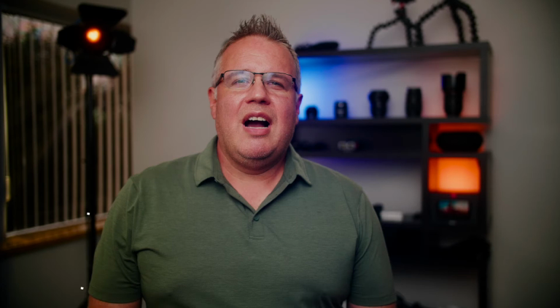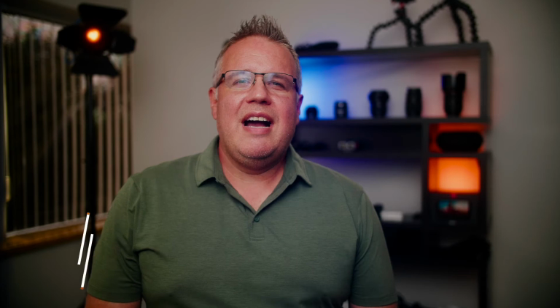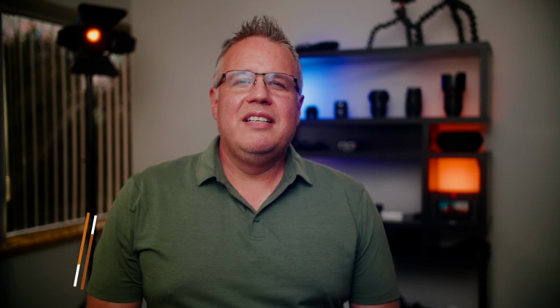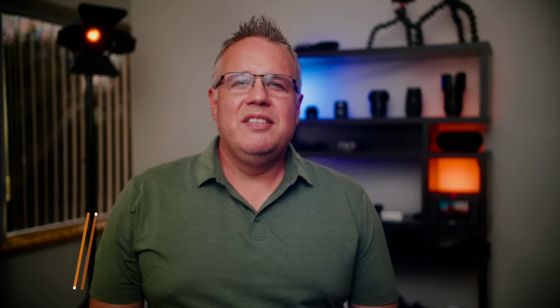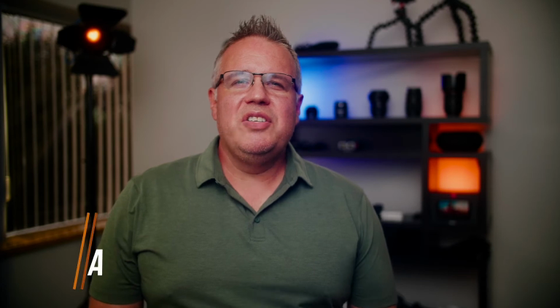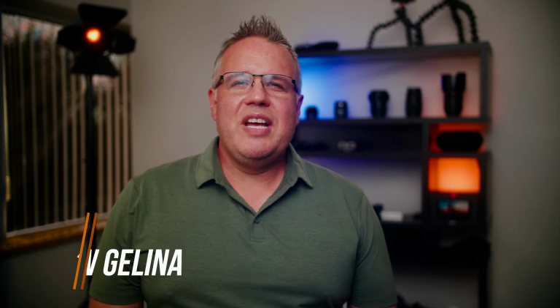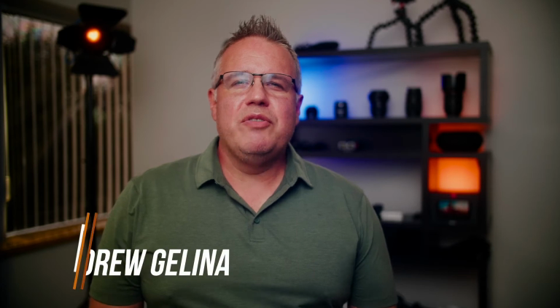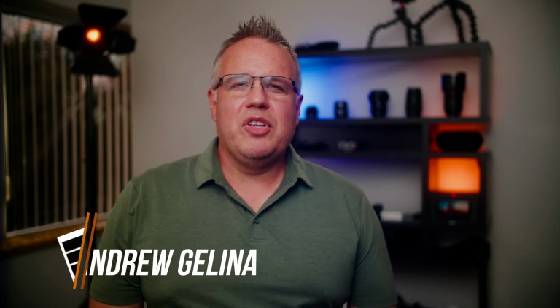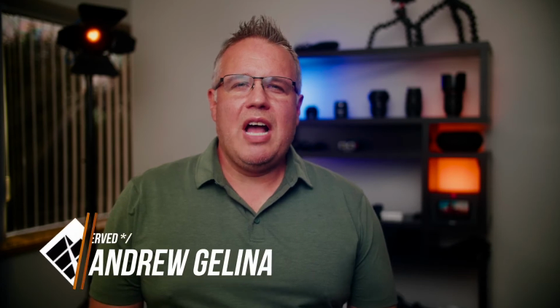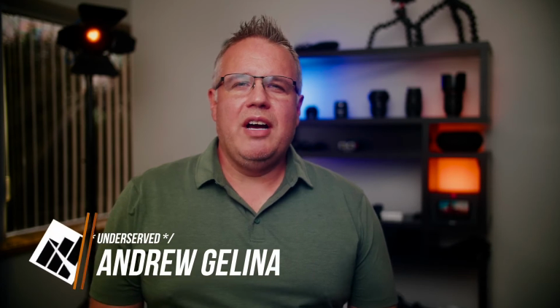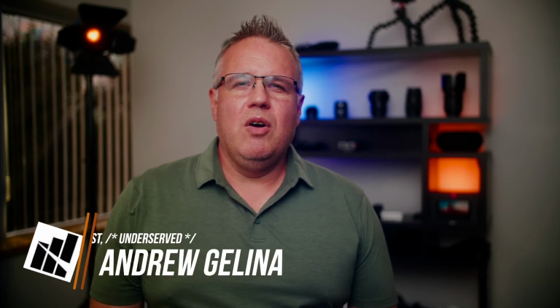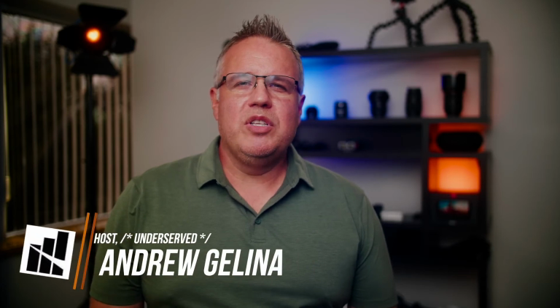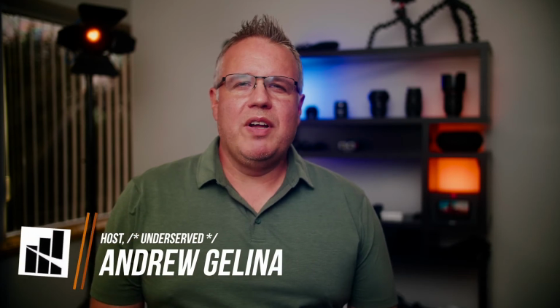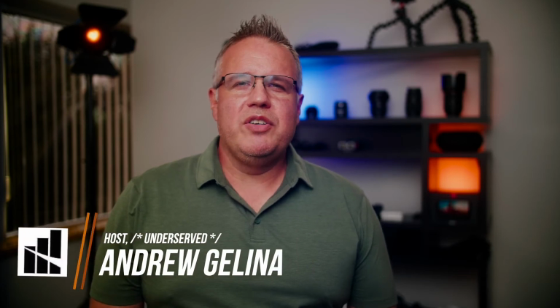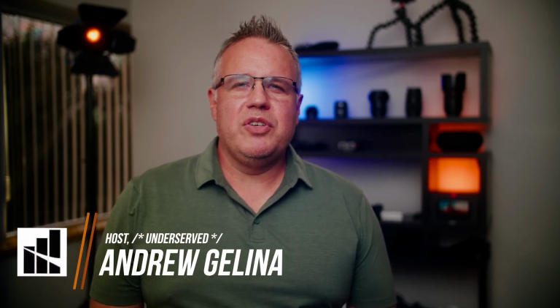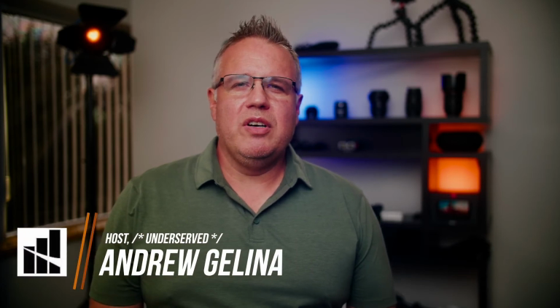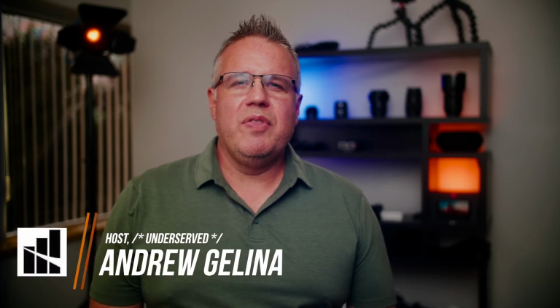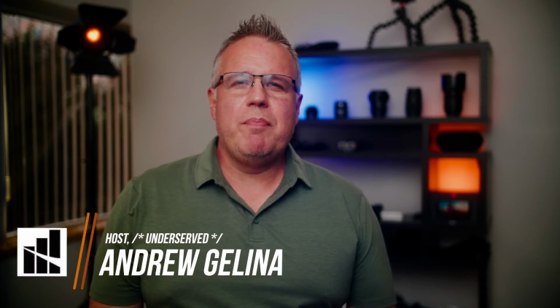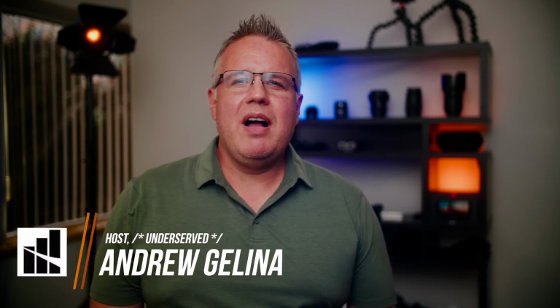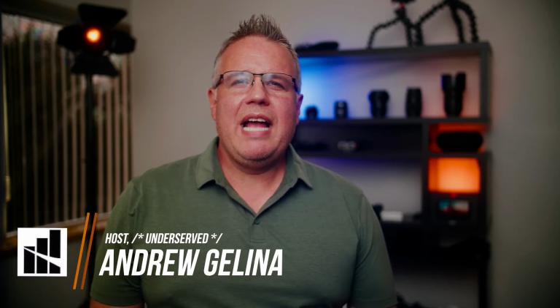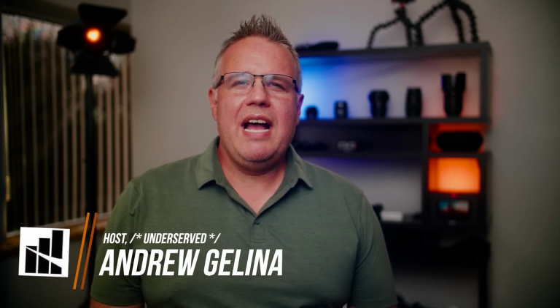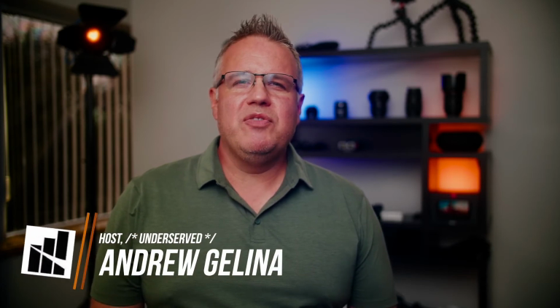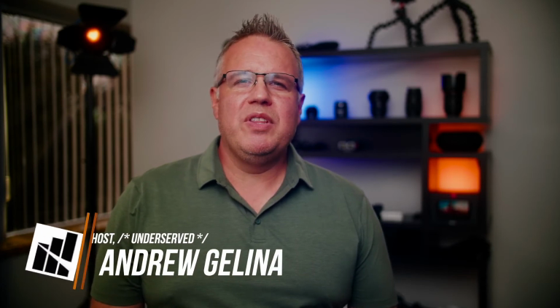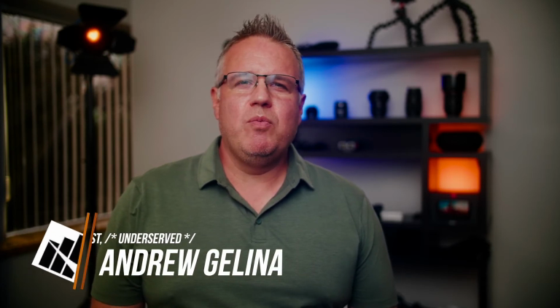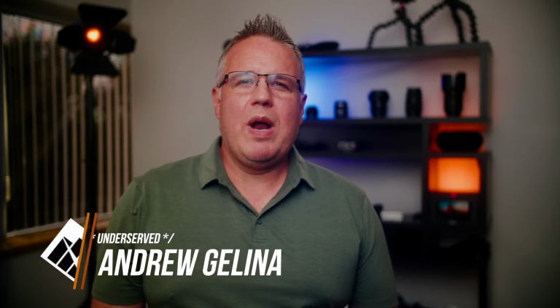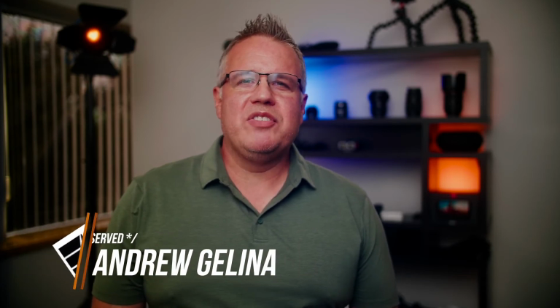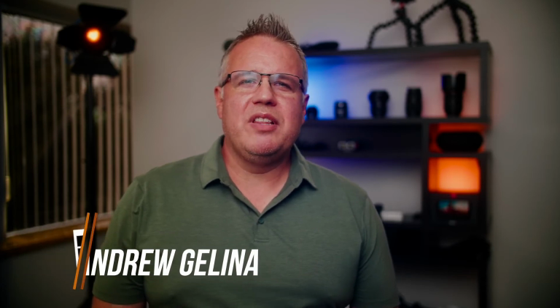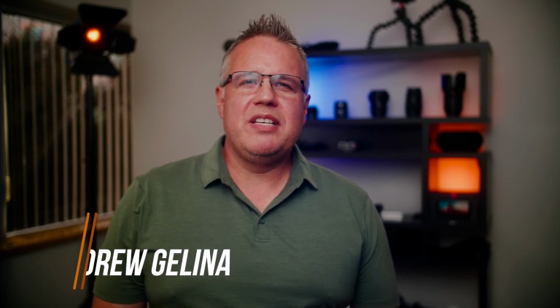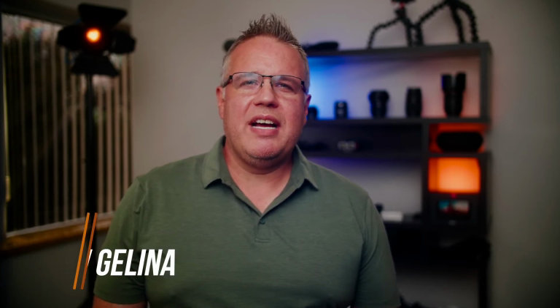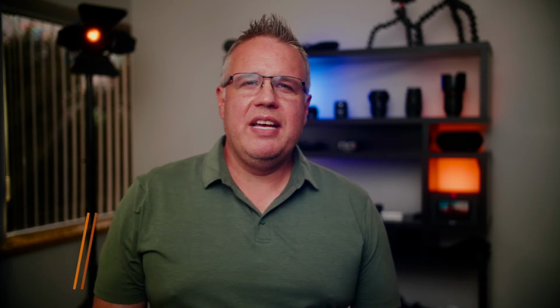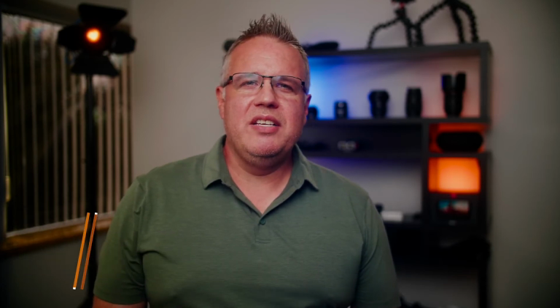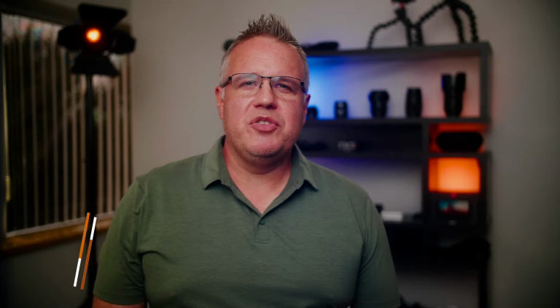Hi, this is Andrew Gelina, host of Underserved, the podcast for the rest of the tech industry.